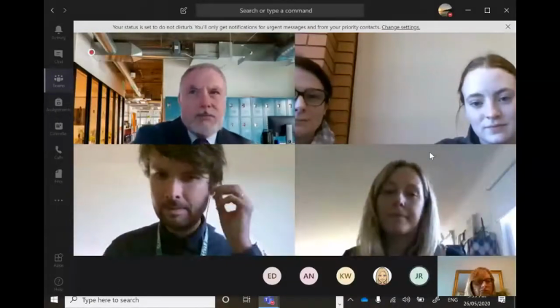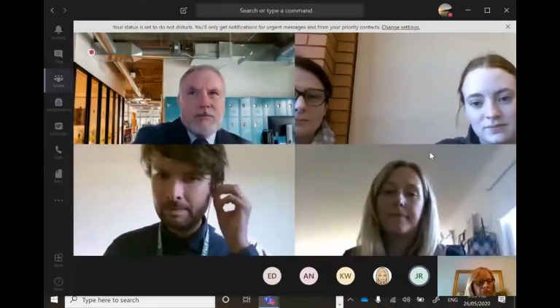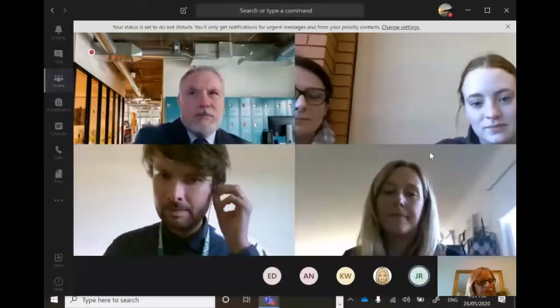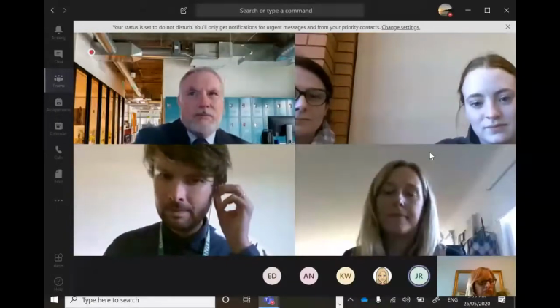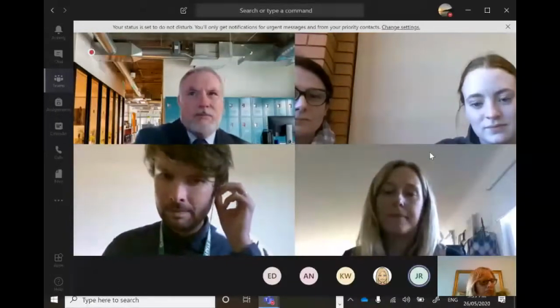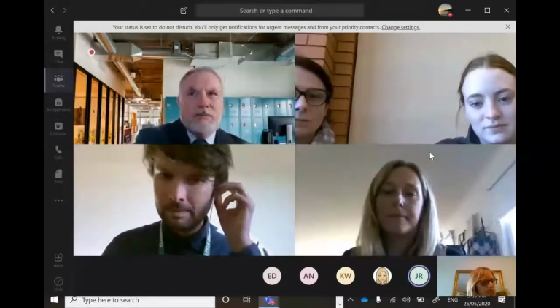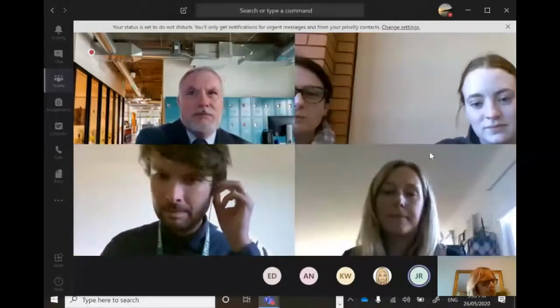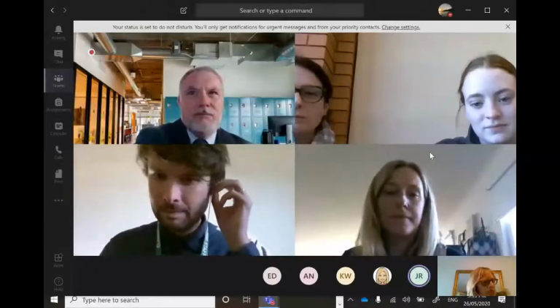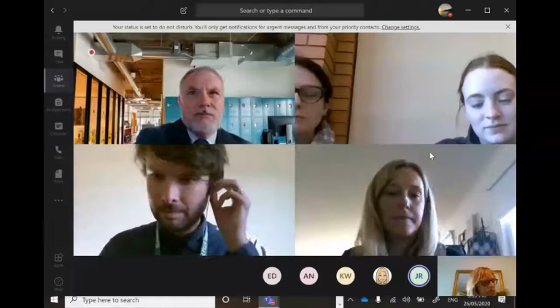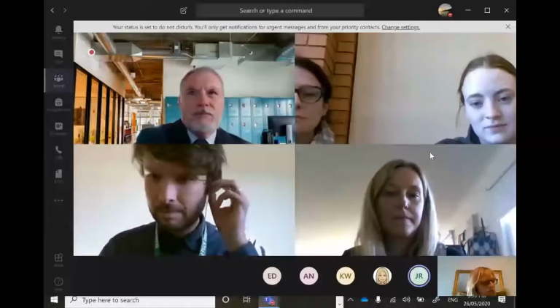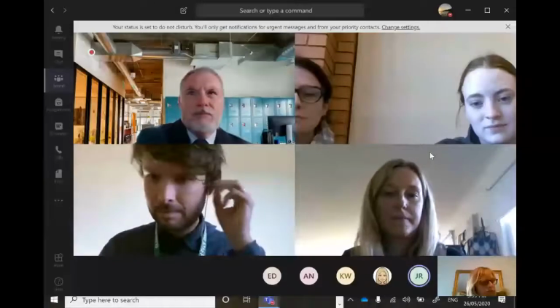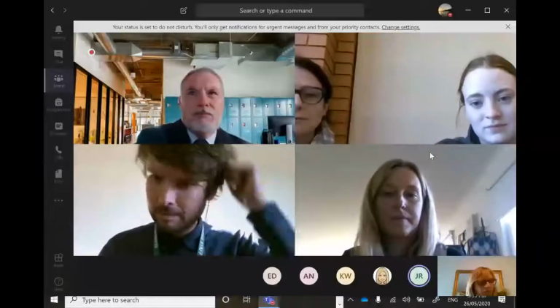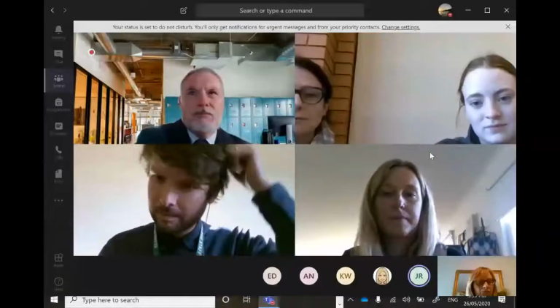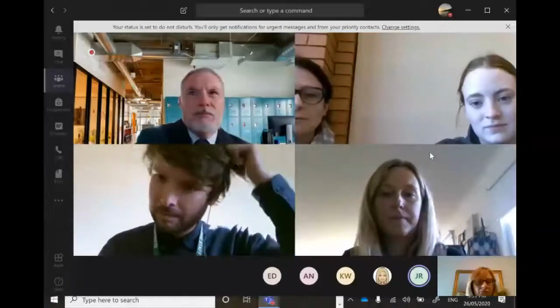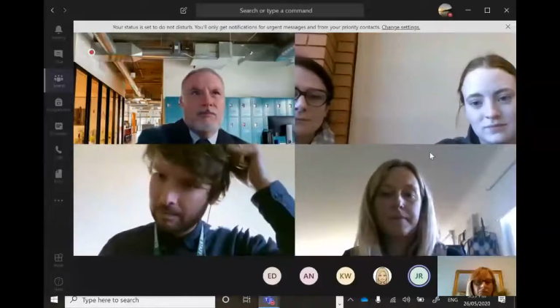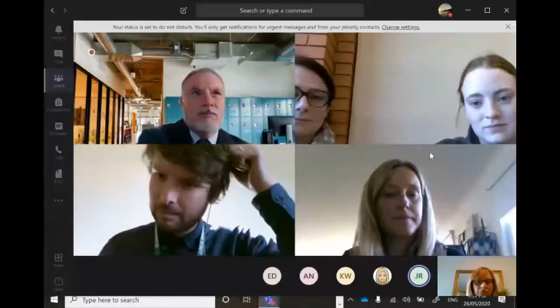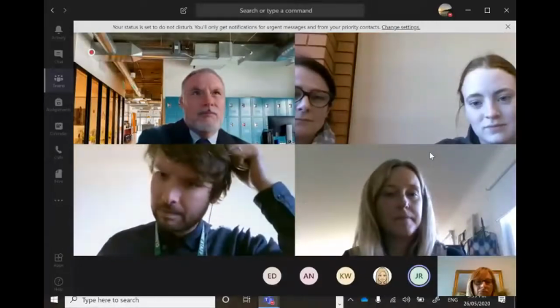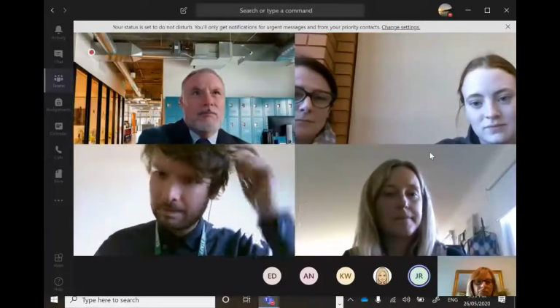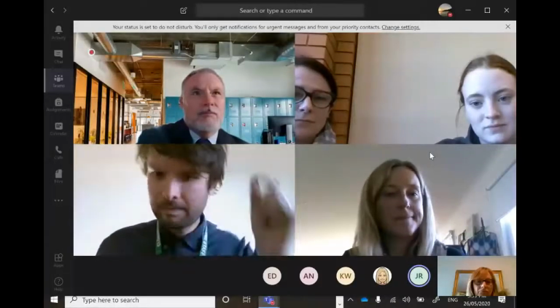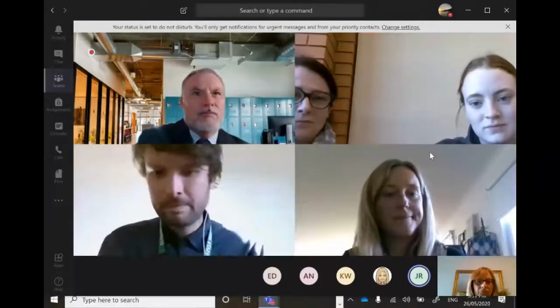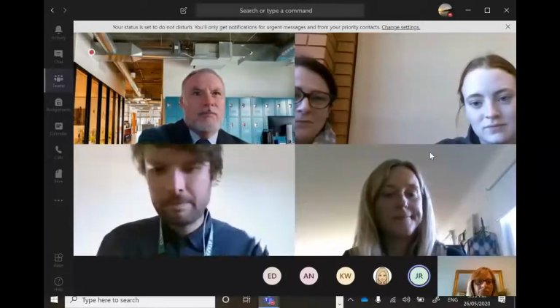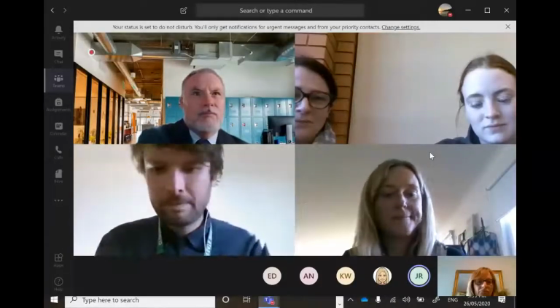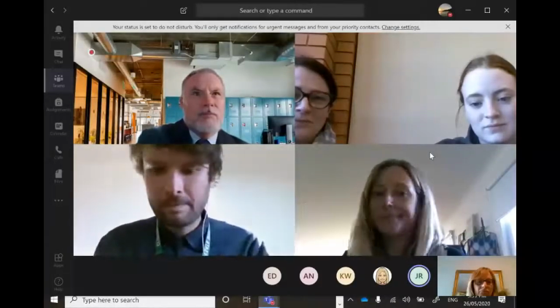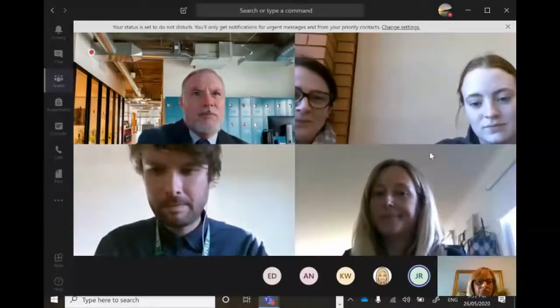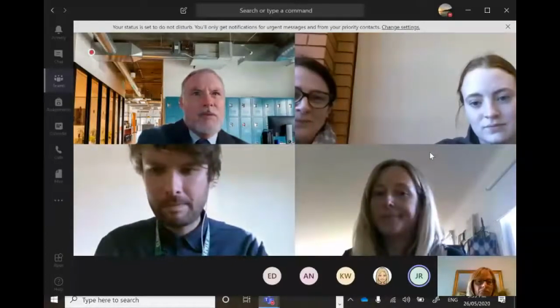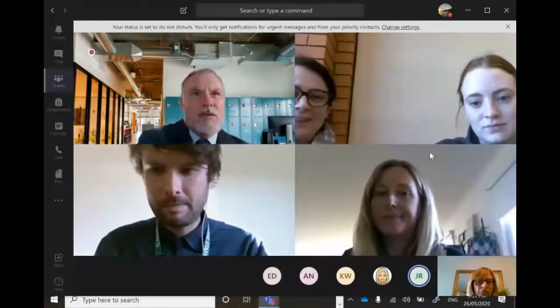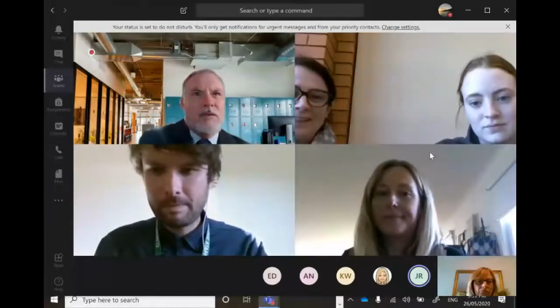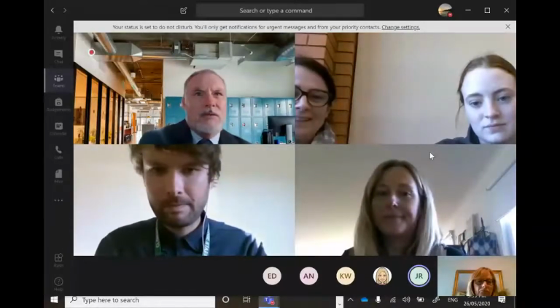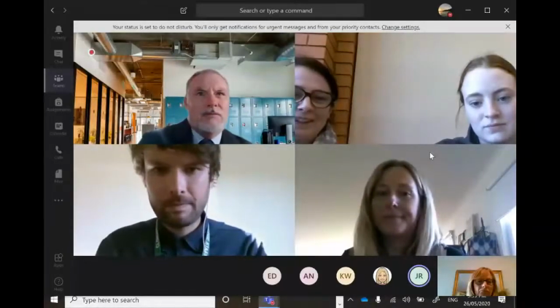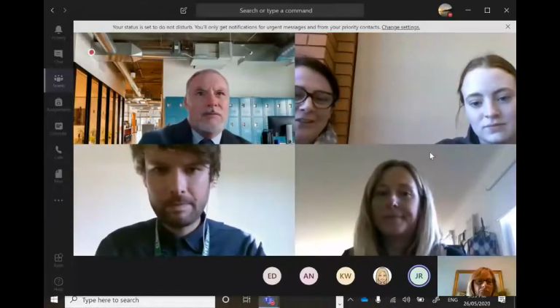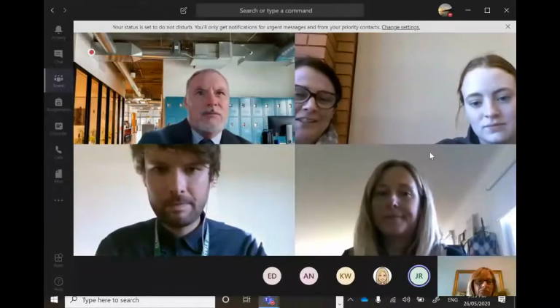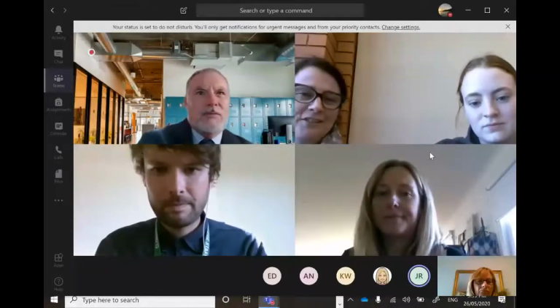Lauren's also got a business management question. Have we got anyone to answer that? Yes, I think Tanya's on.